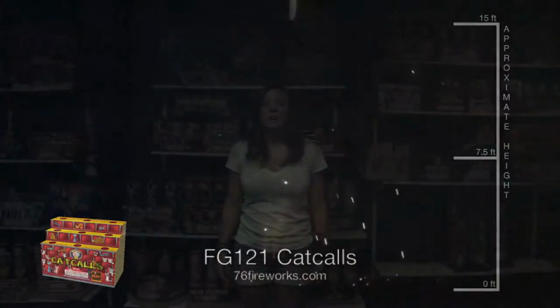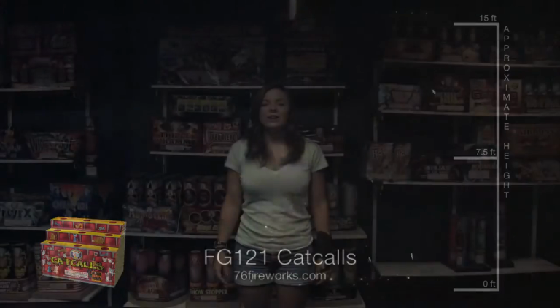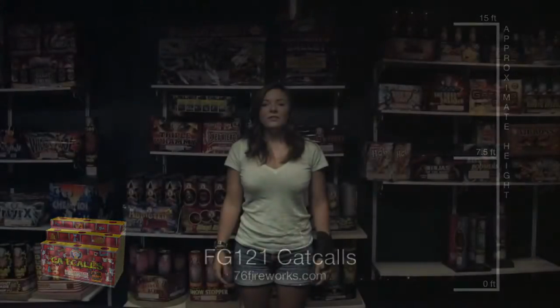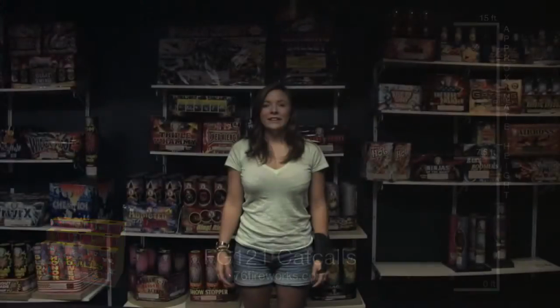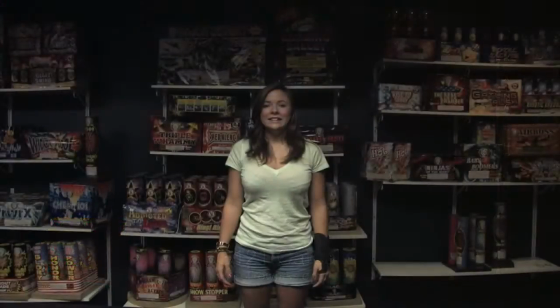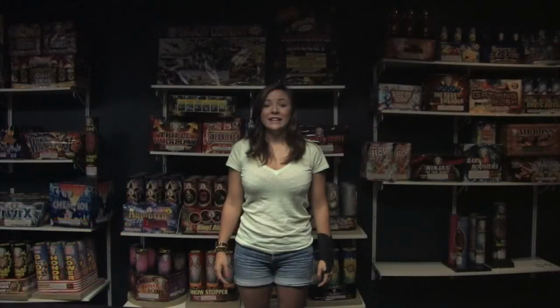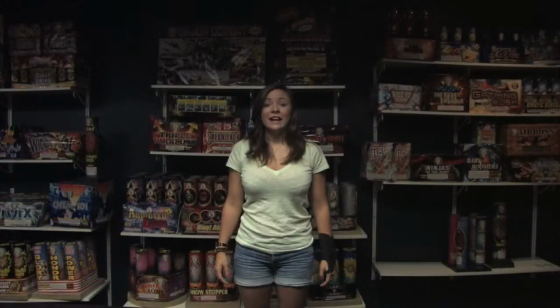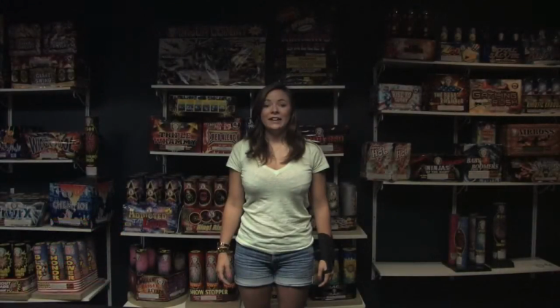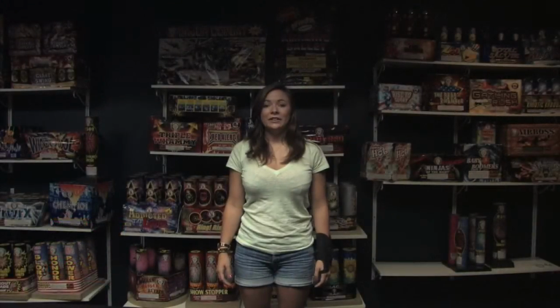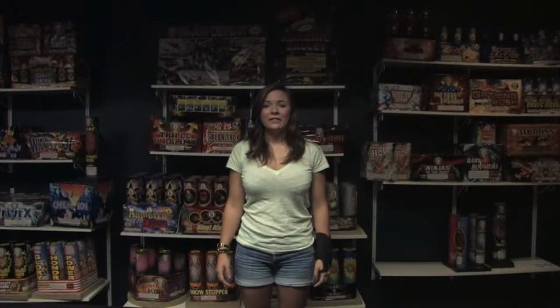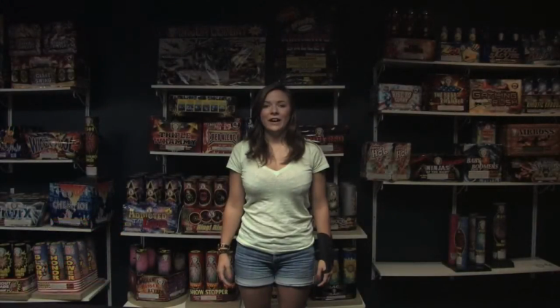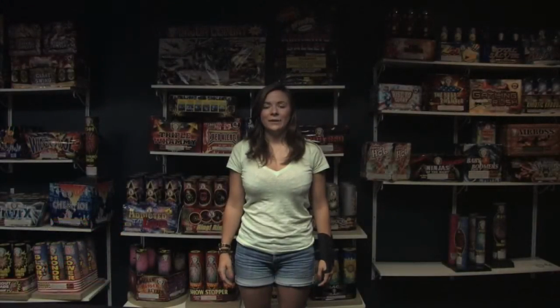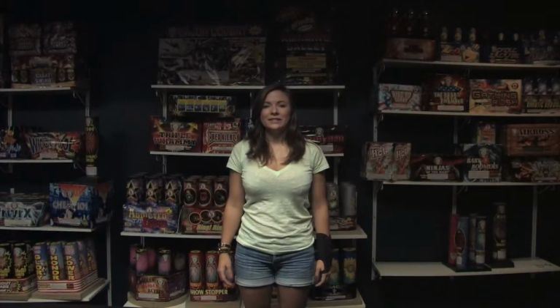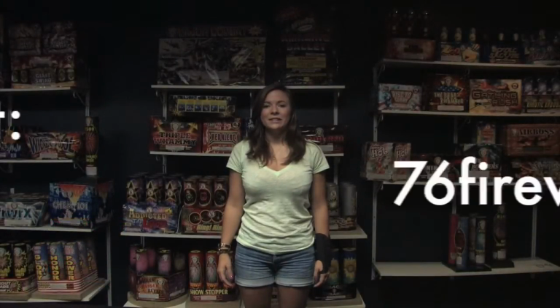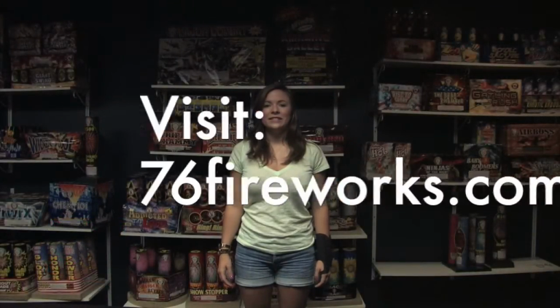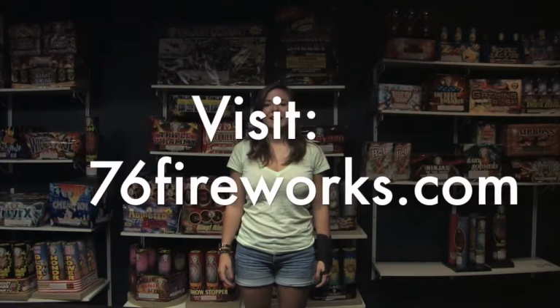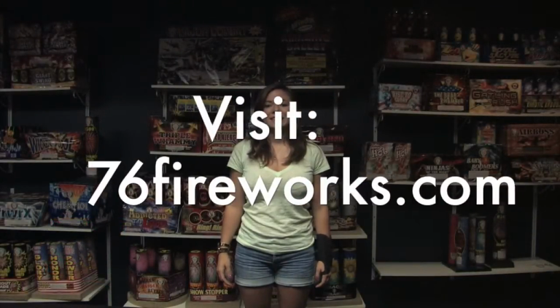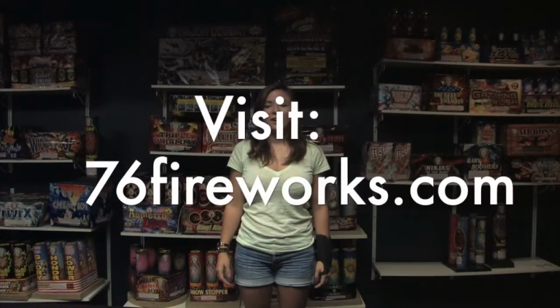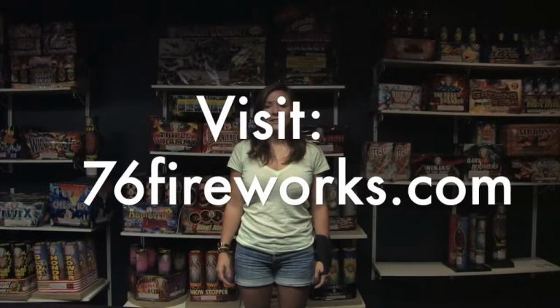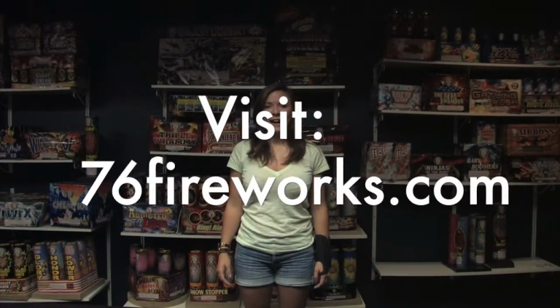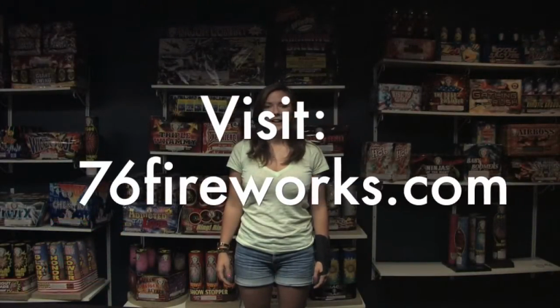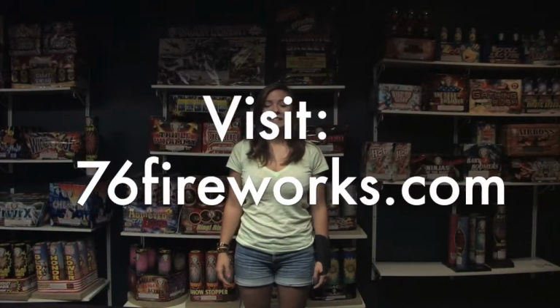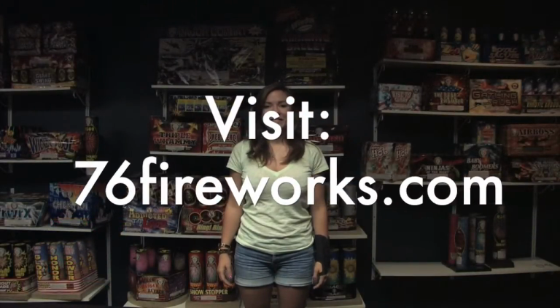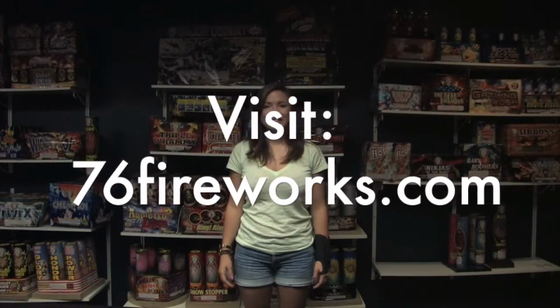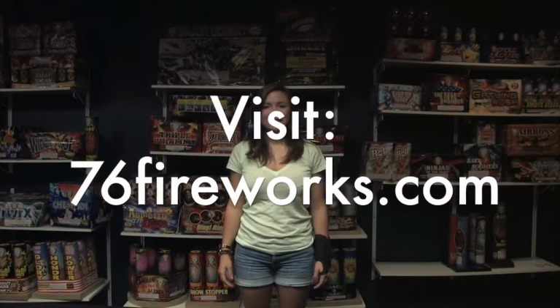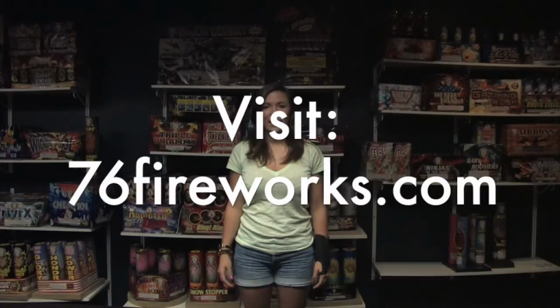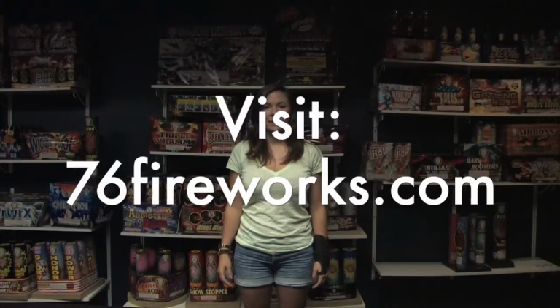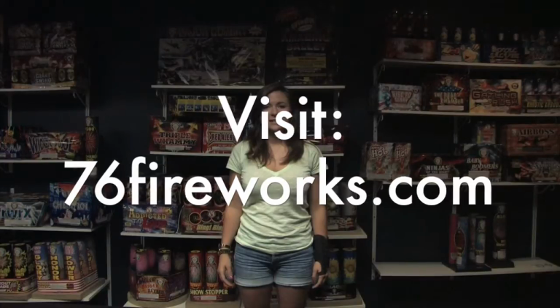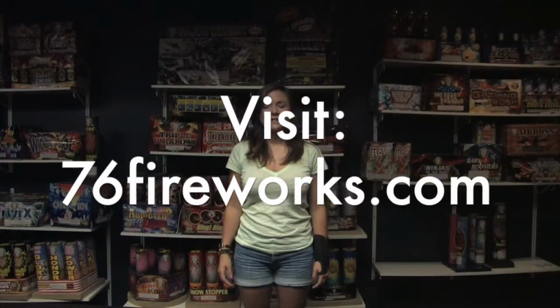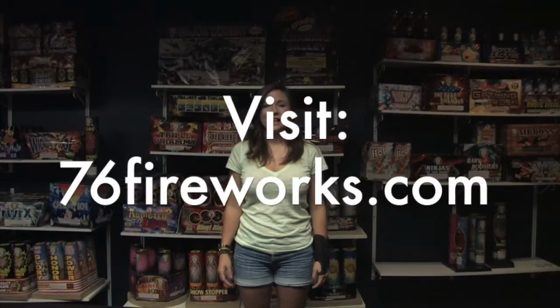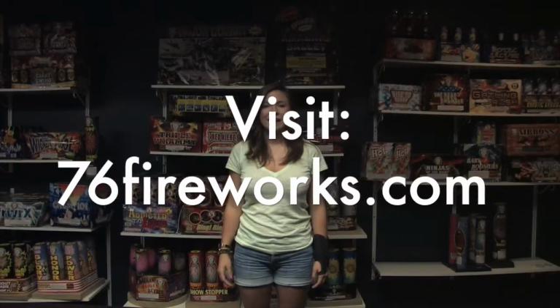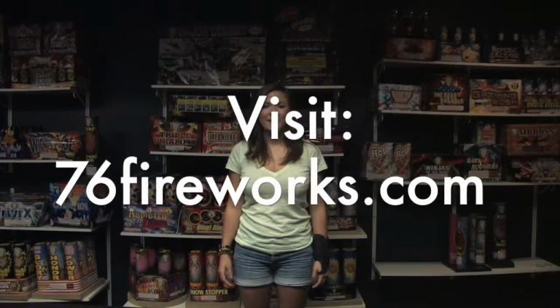For these and other great fireworks, visit us online at 76fireworks.com.